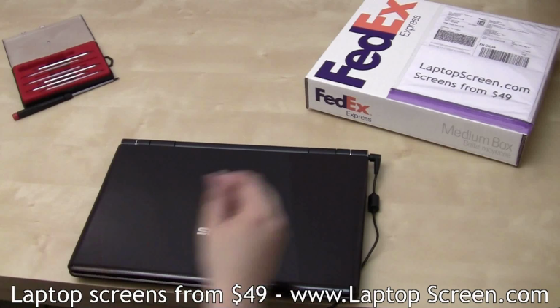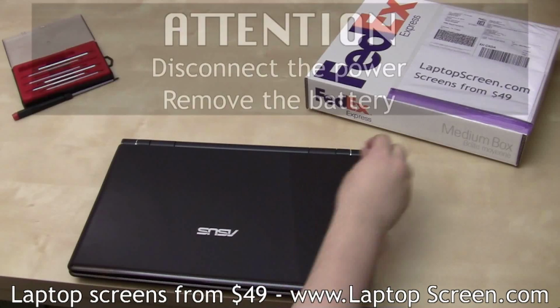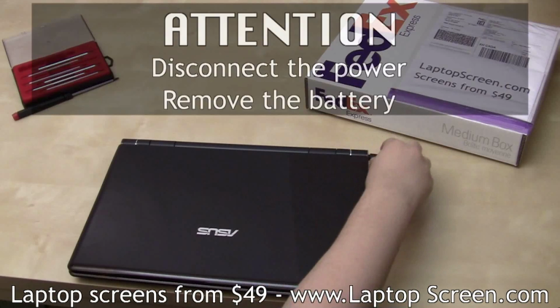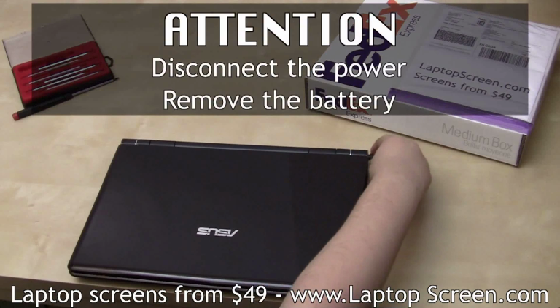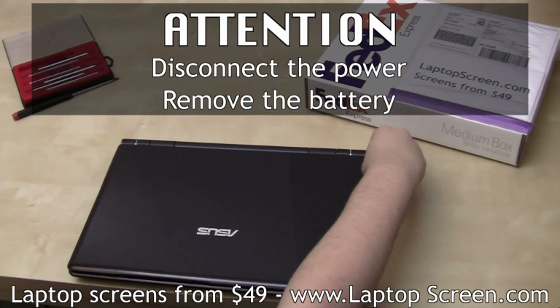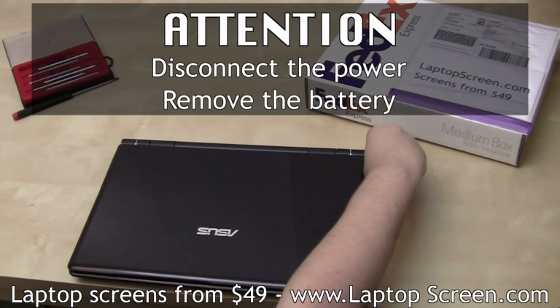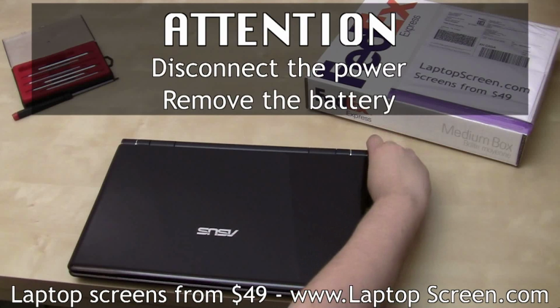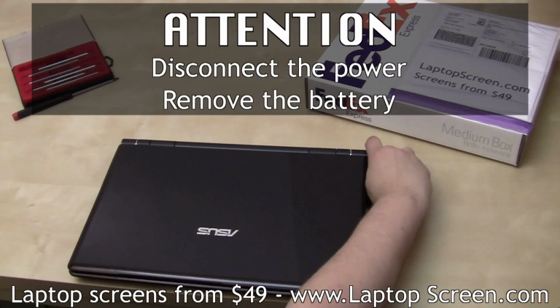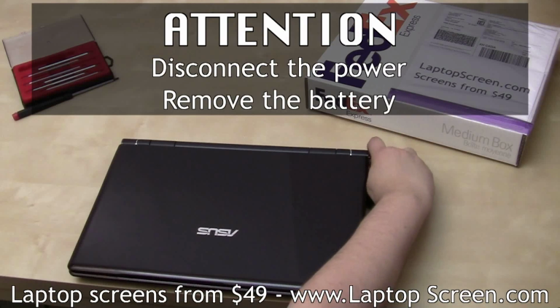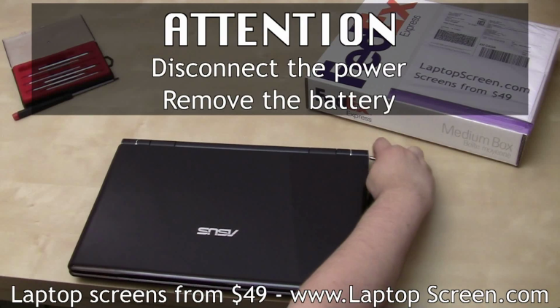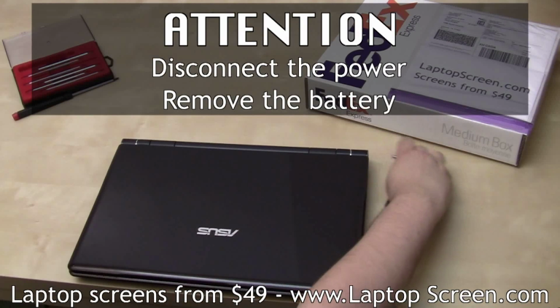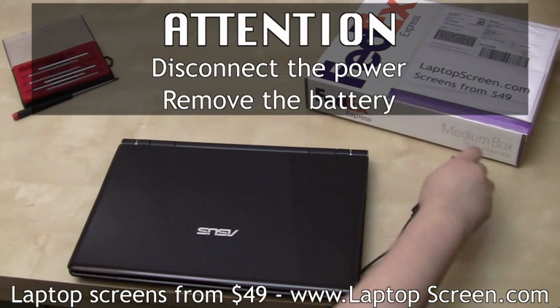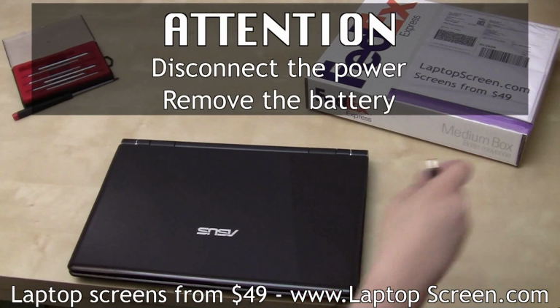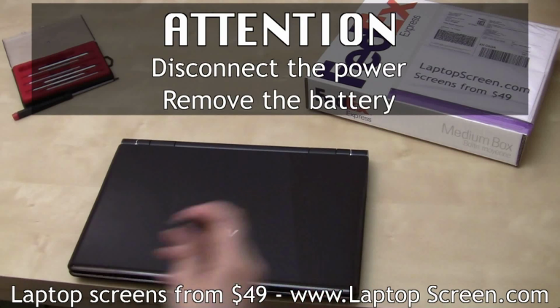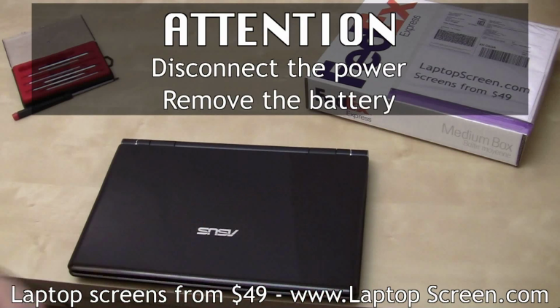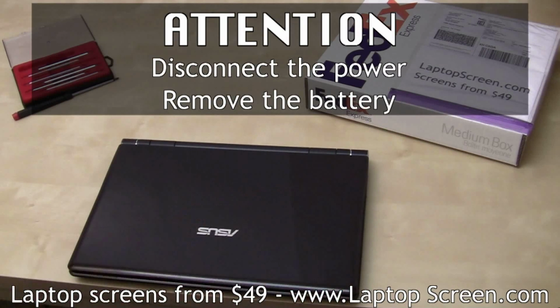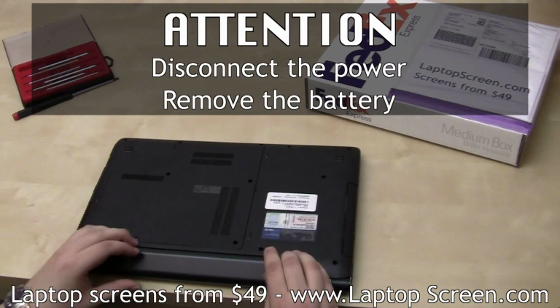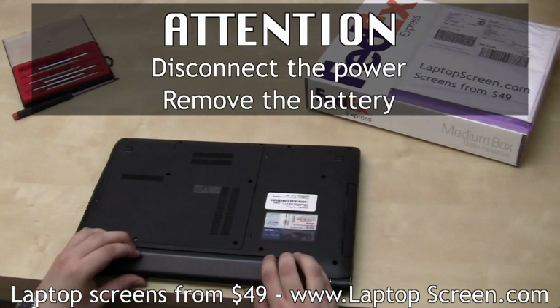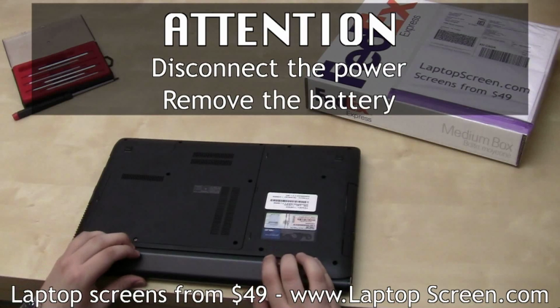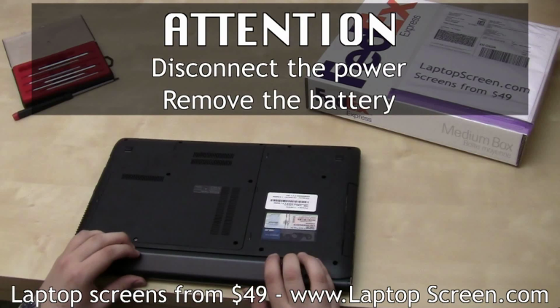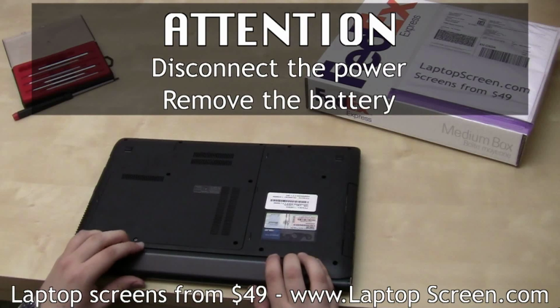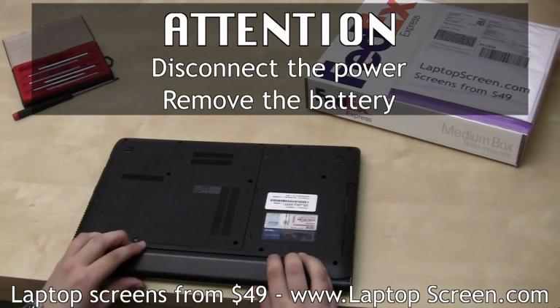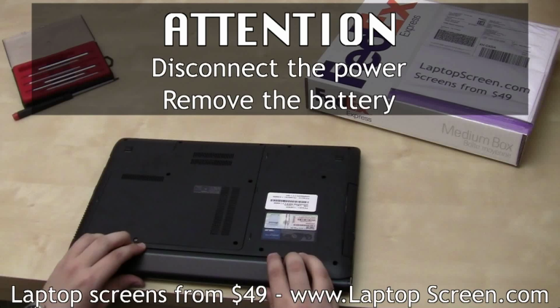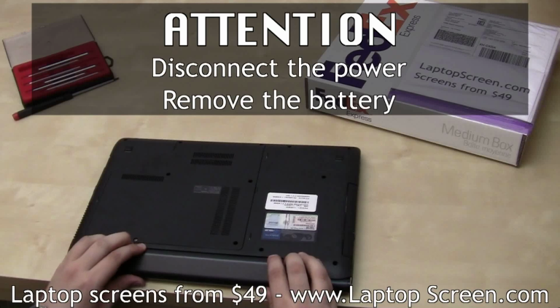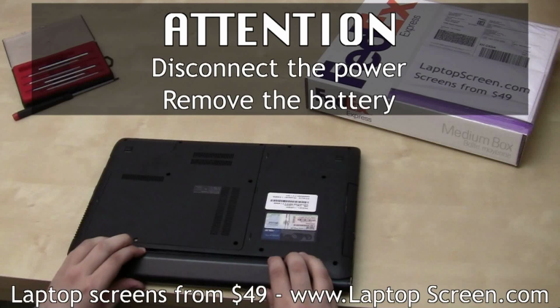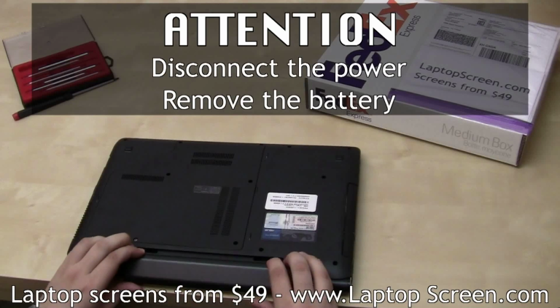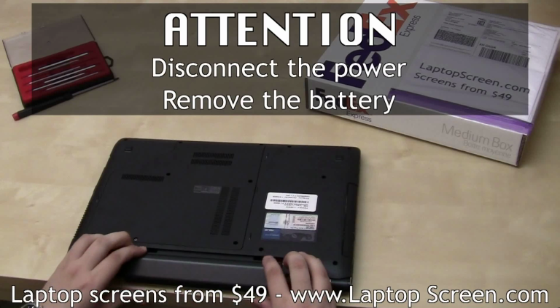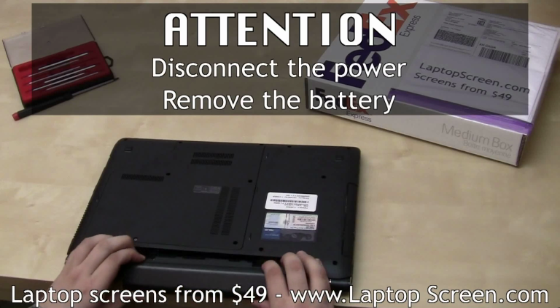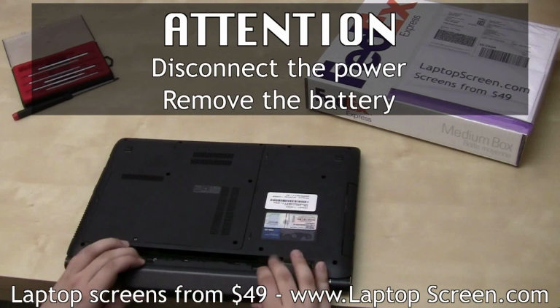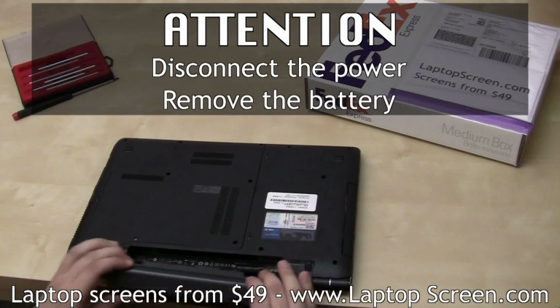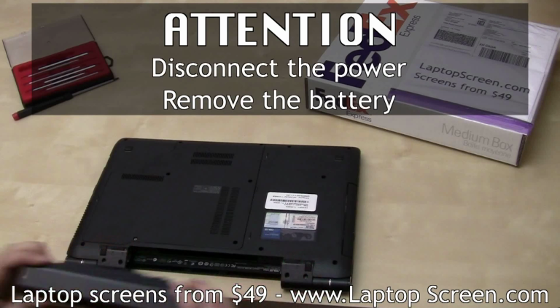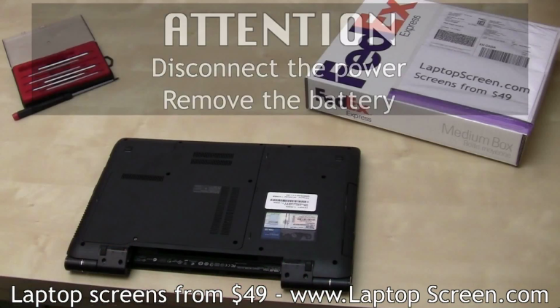Make sure to disconnect the power and remove the battery before changing an LCD panel.